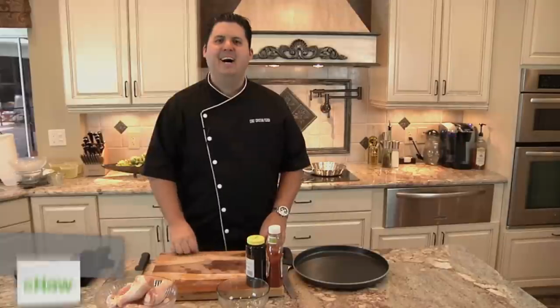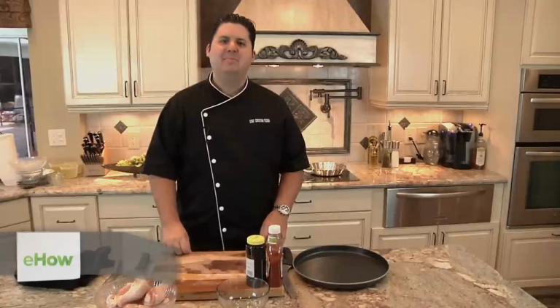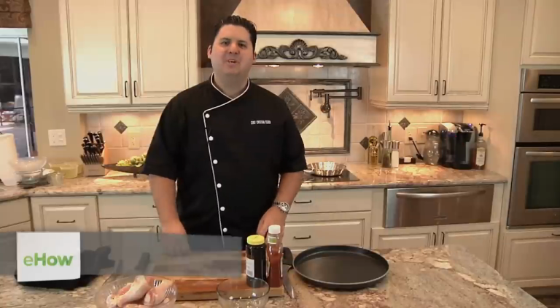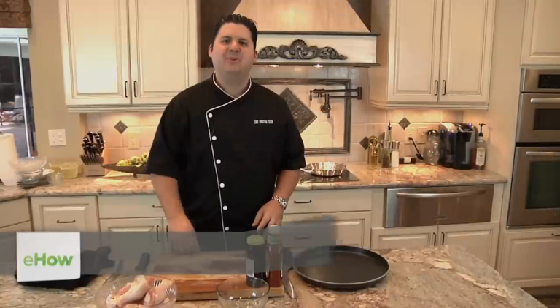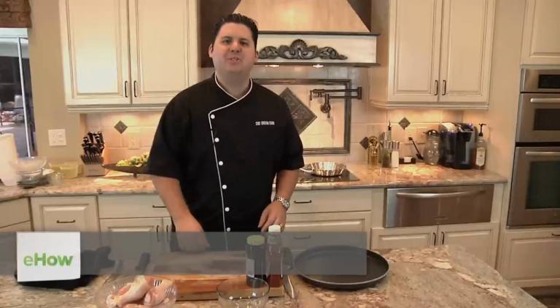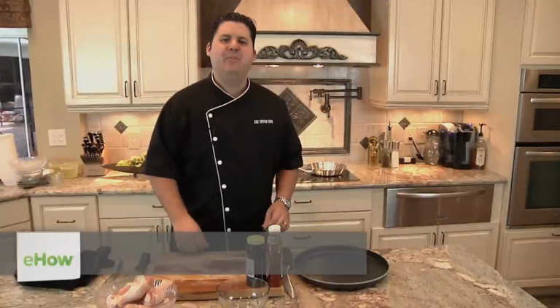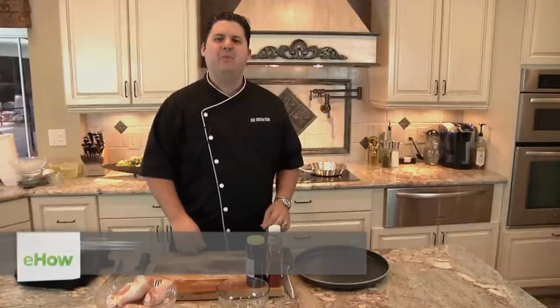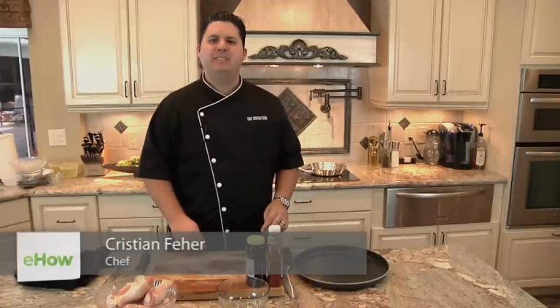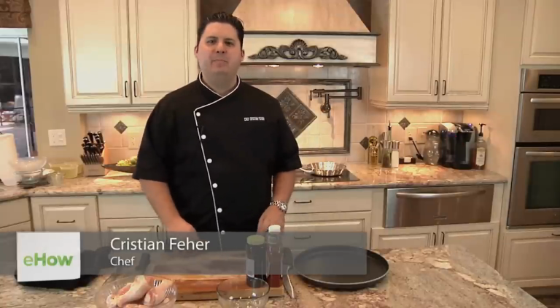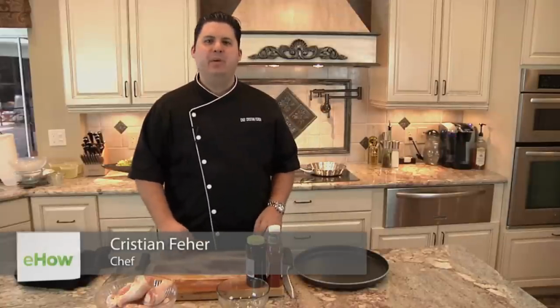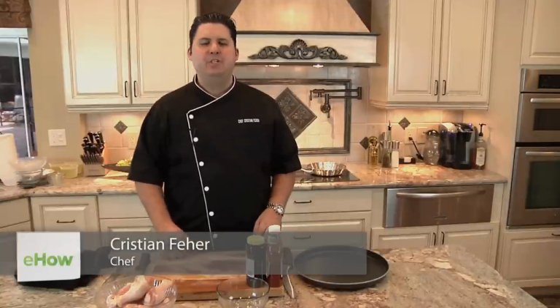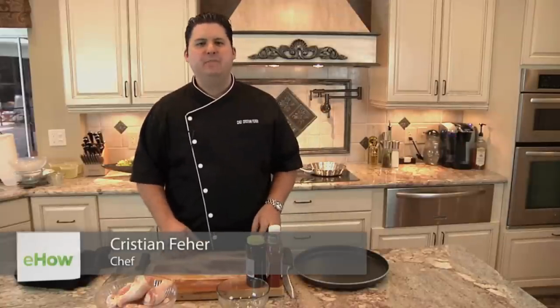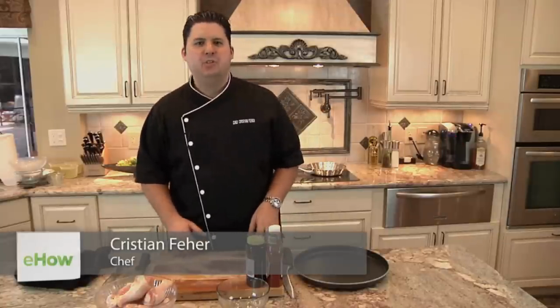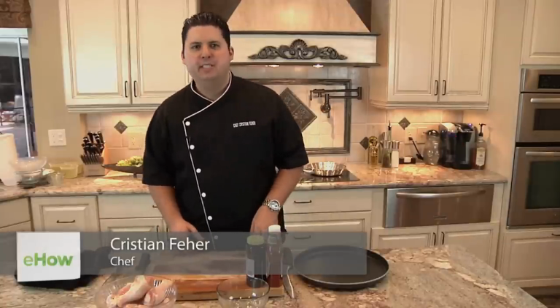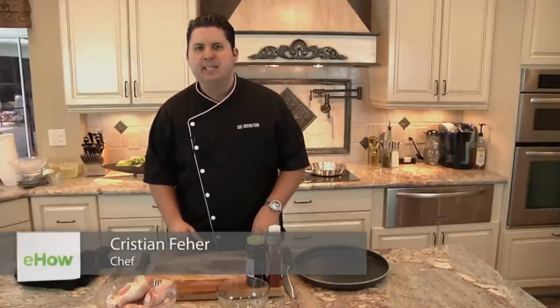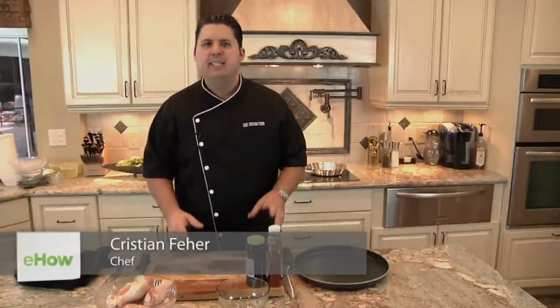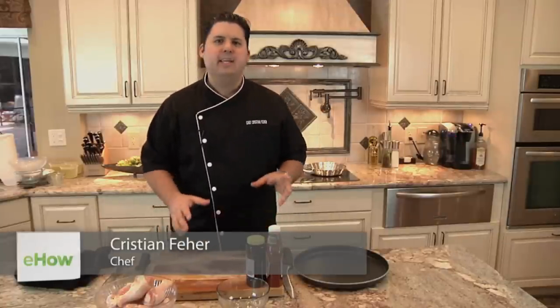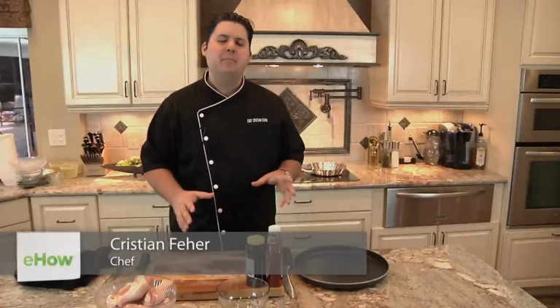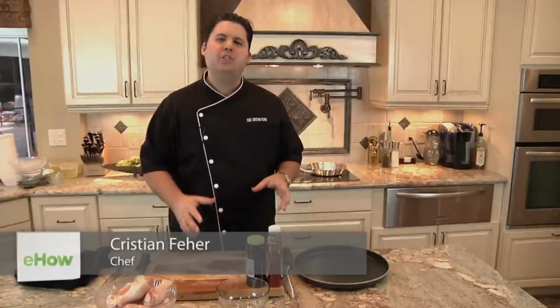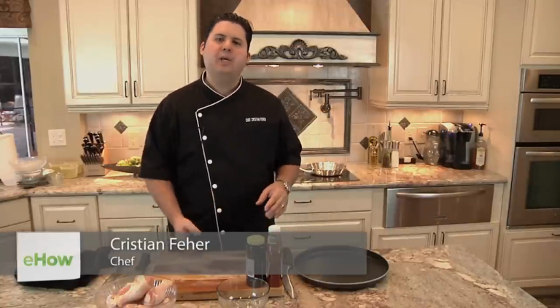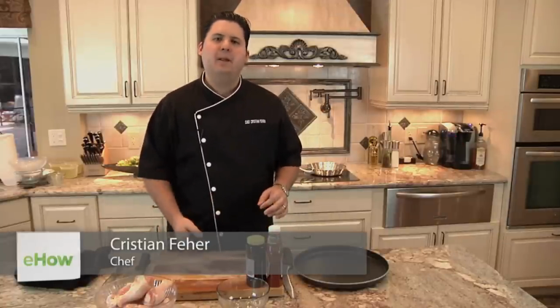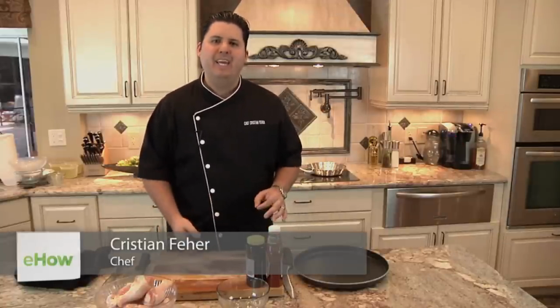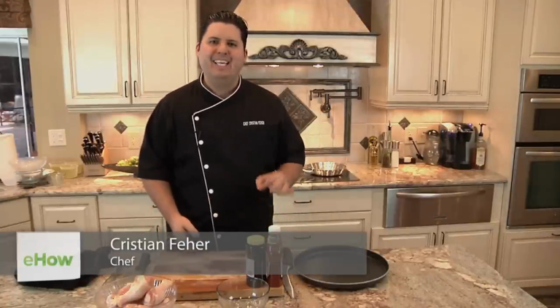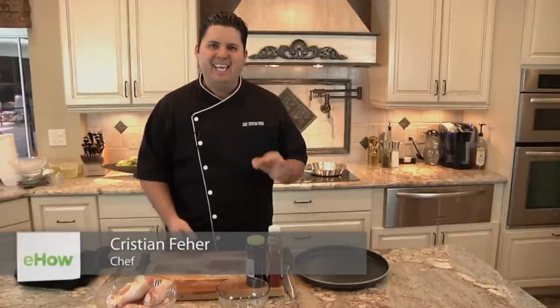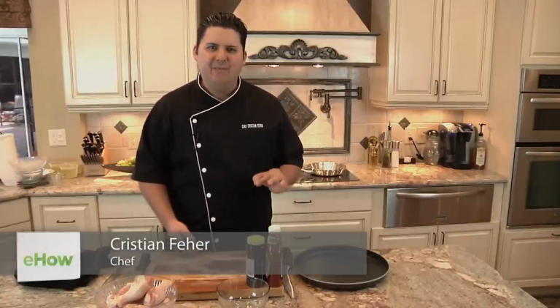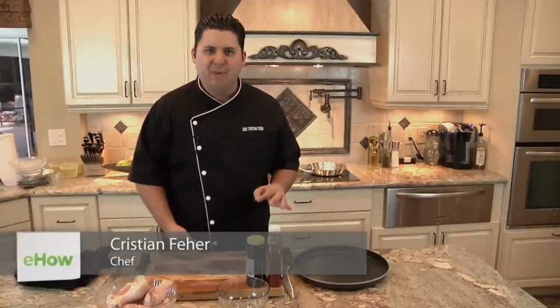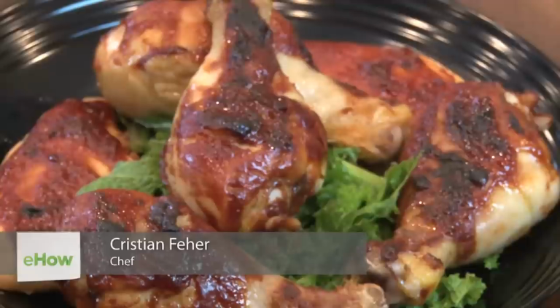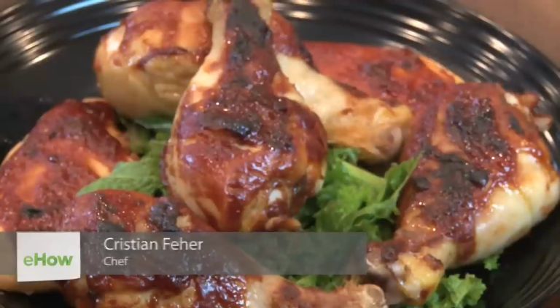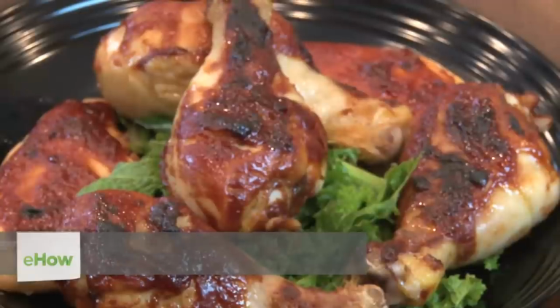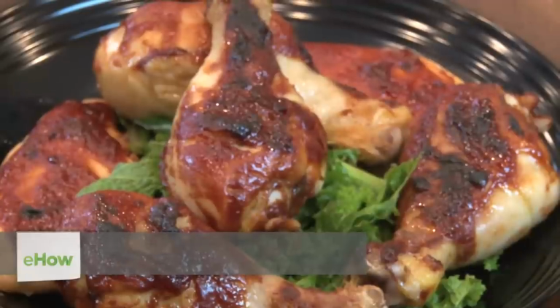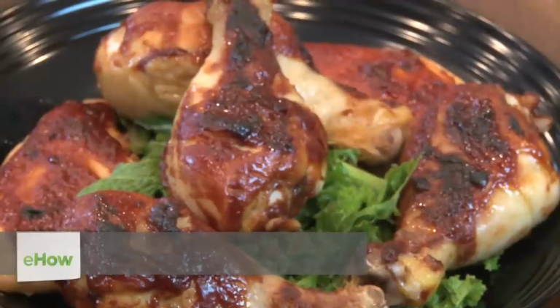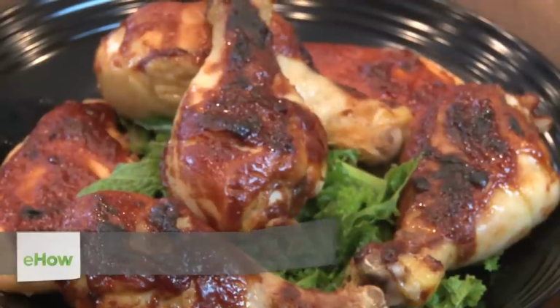Hi, I'm Chef Christian Fair with Tampa Bay Chef Services. Today I'm going to show you how to make kid-friendly barbecue chicken.